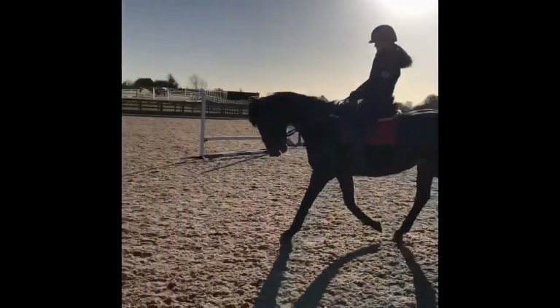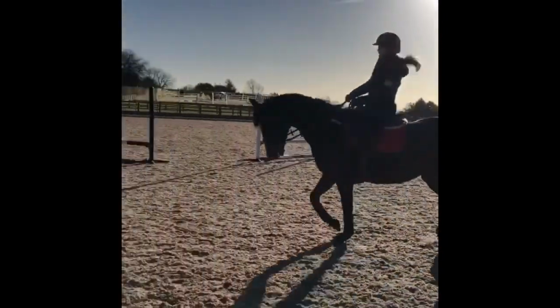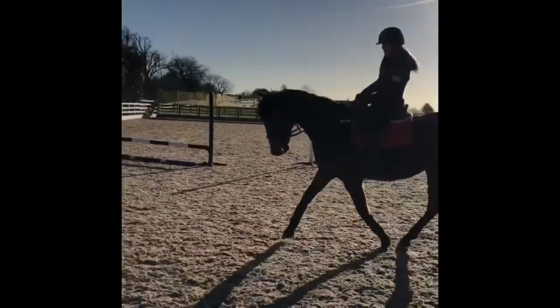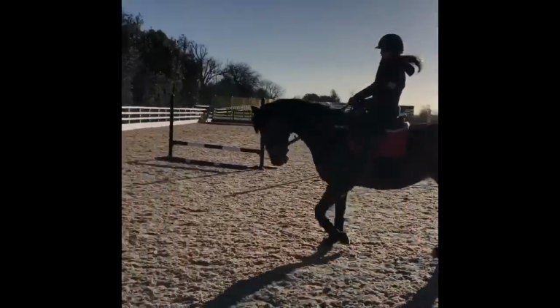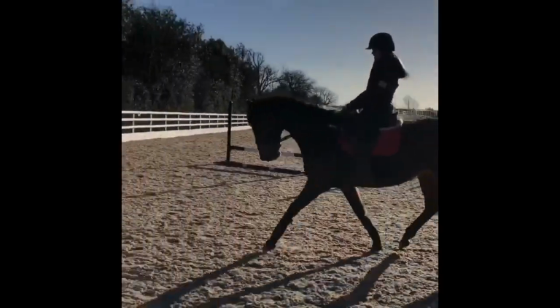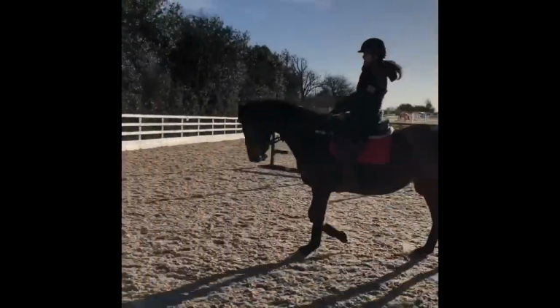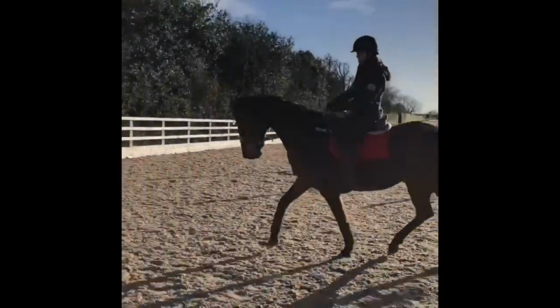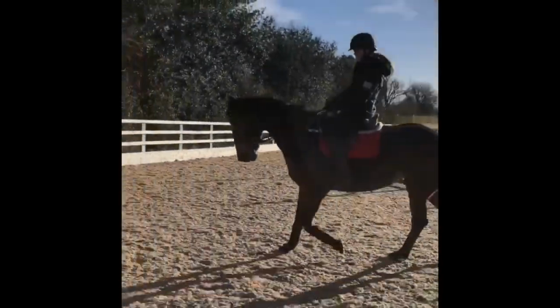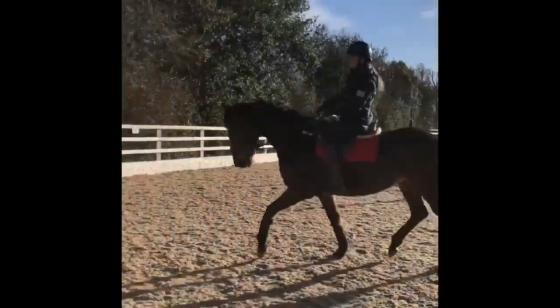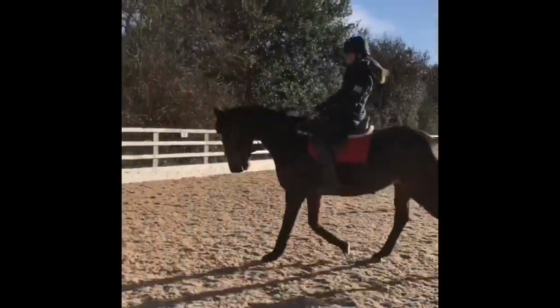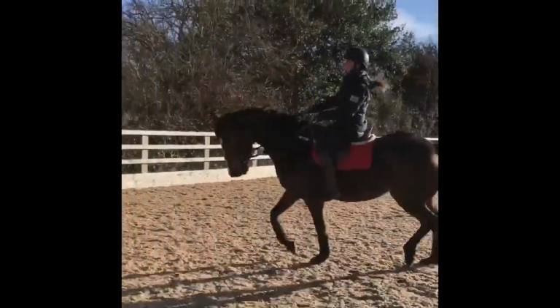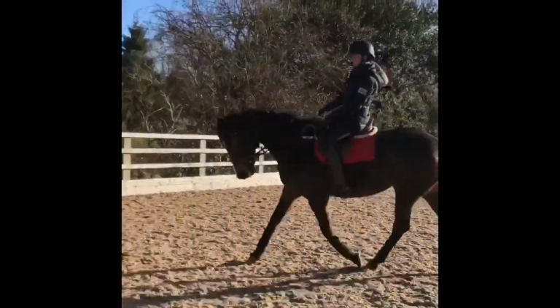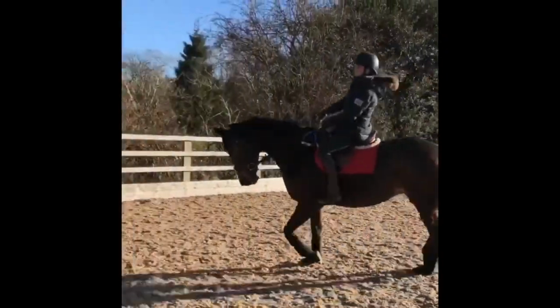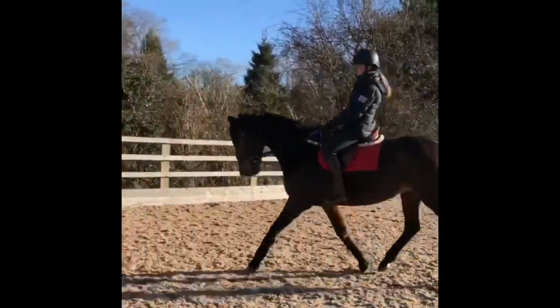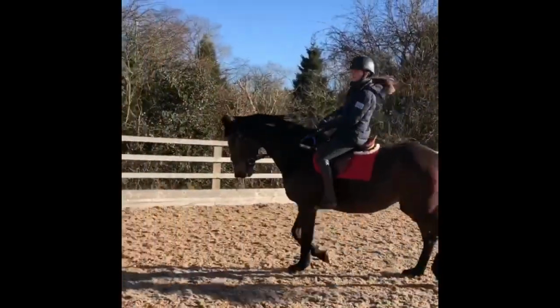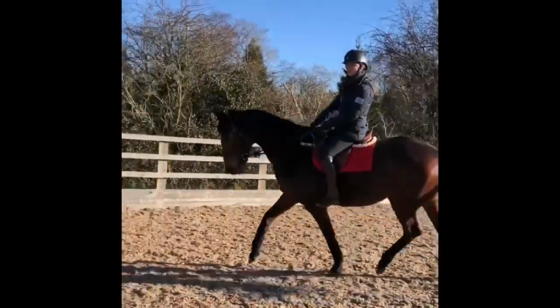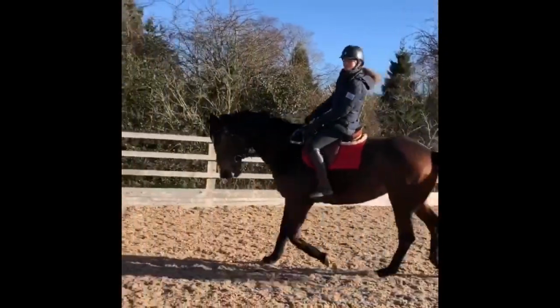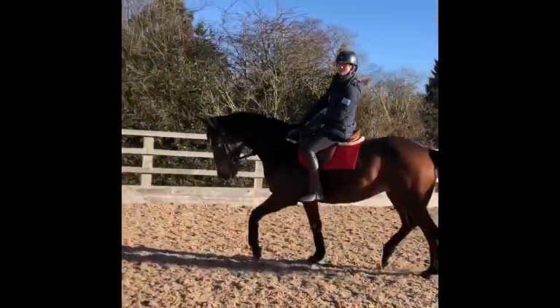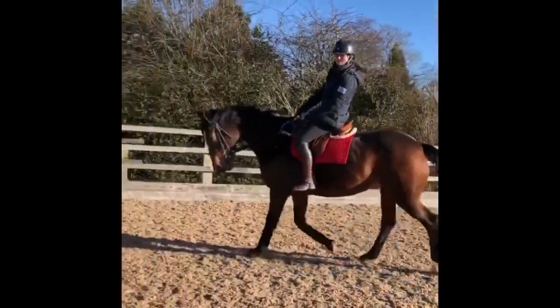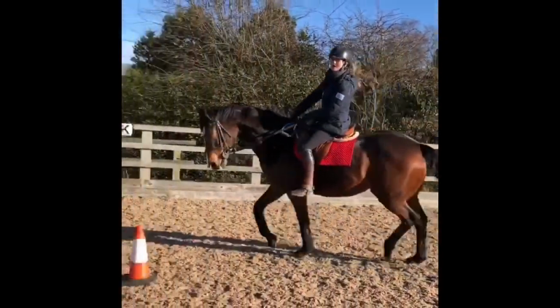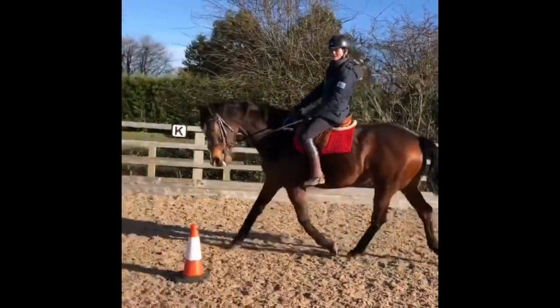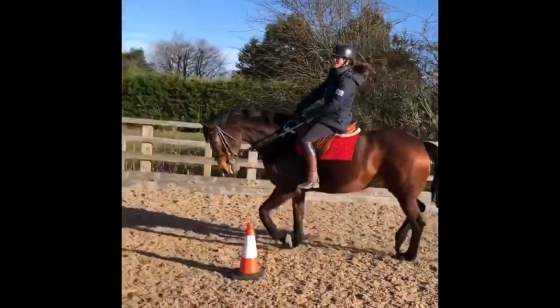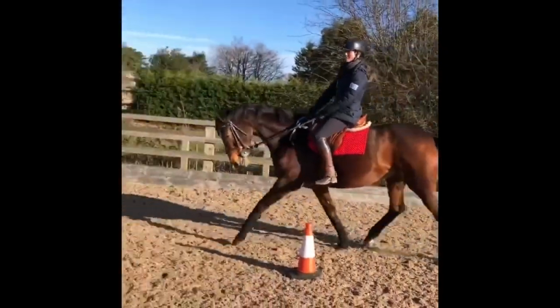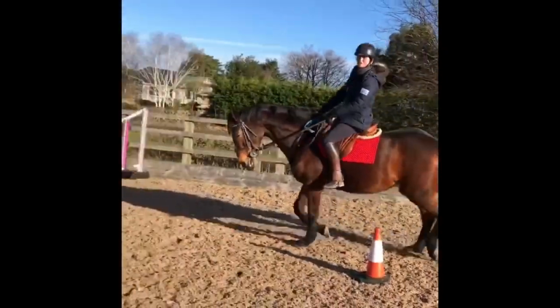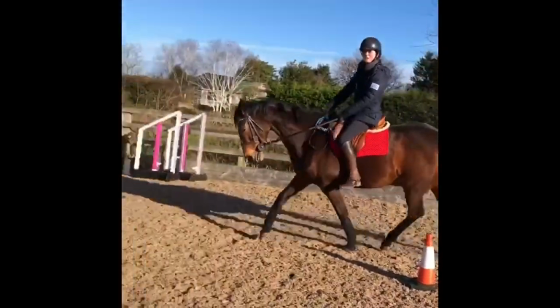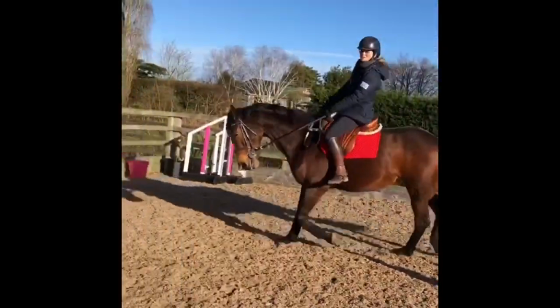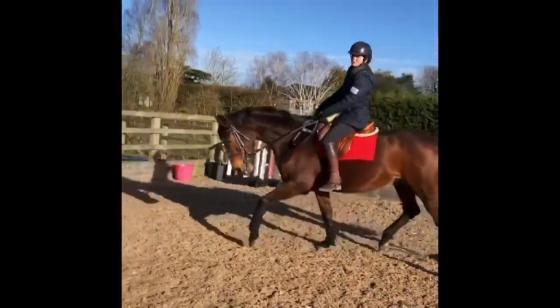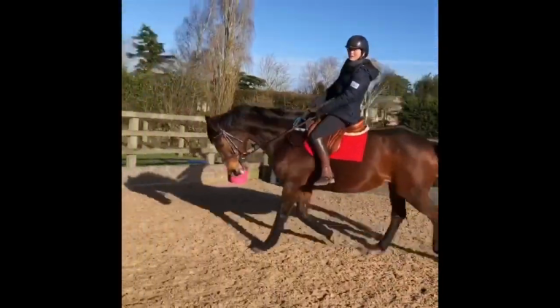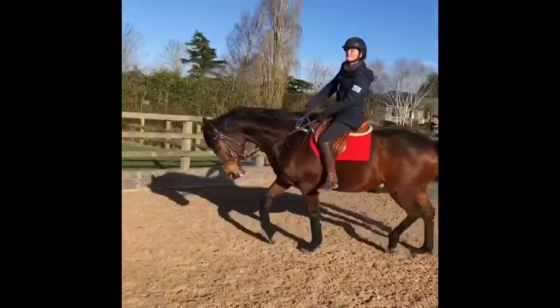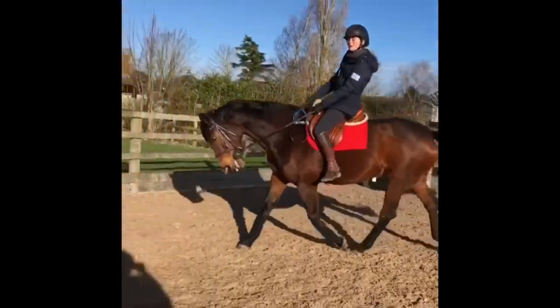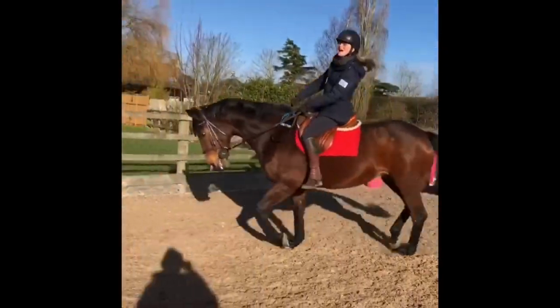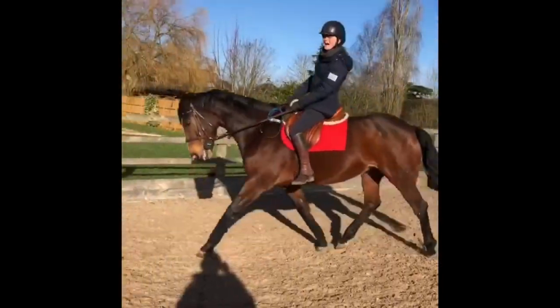Happy days! Enjoy your no stirrups. Try and do it once a week if you can.